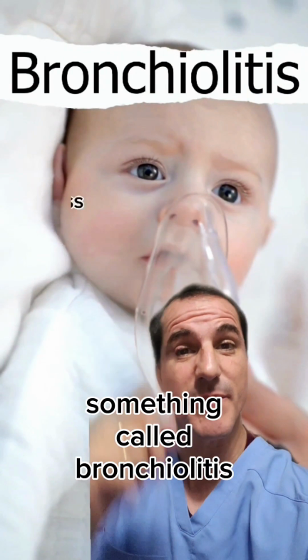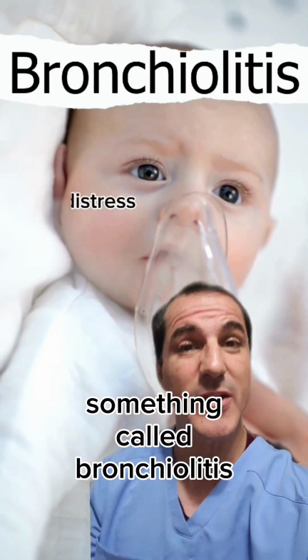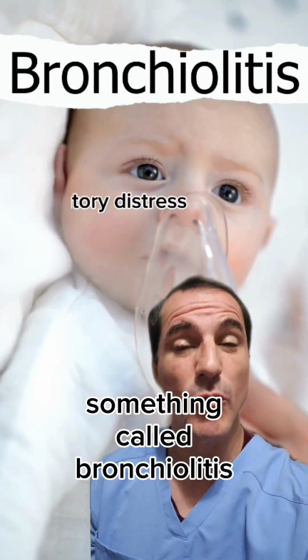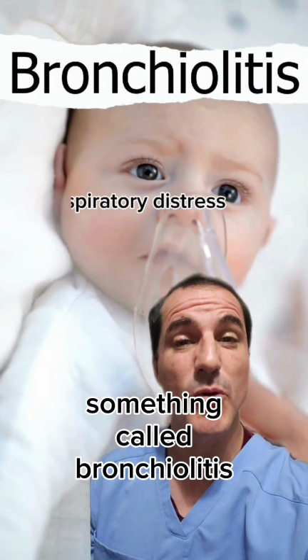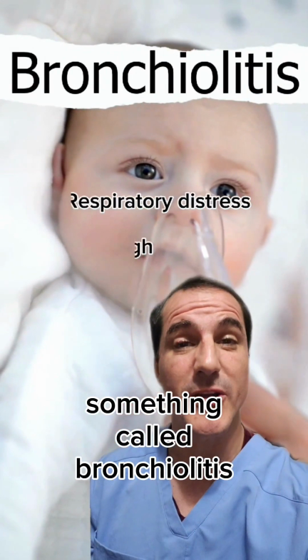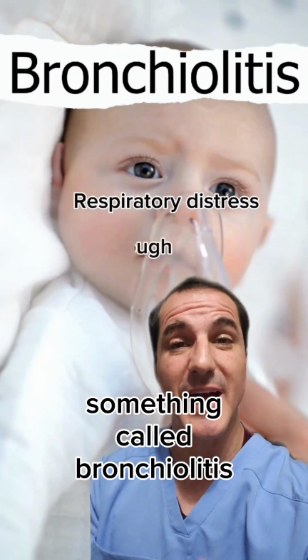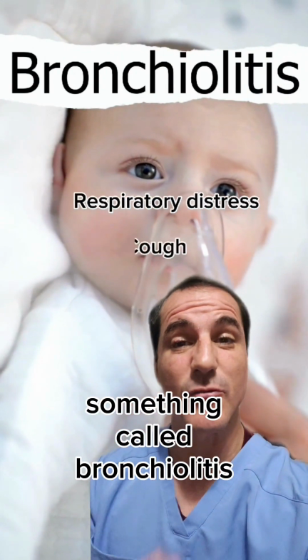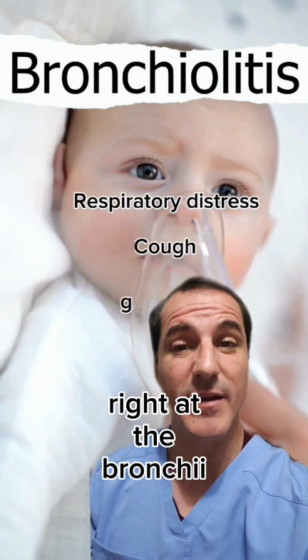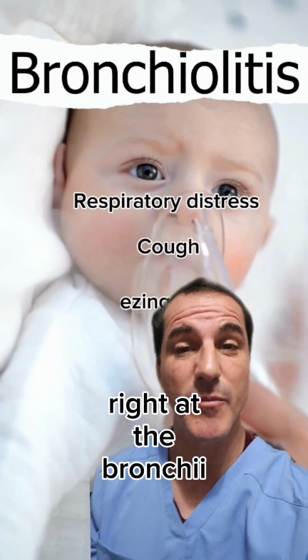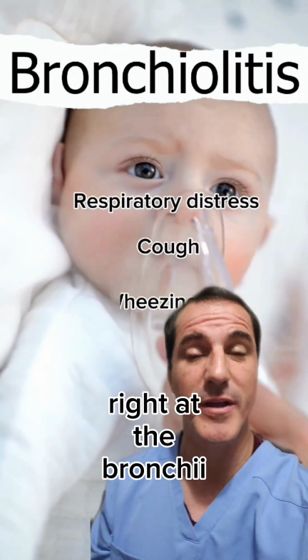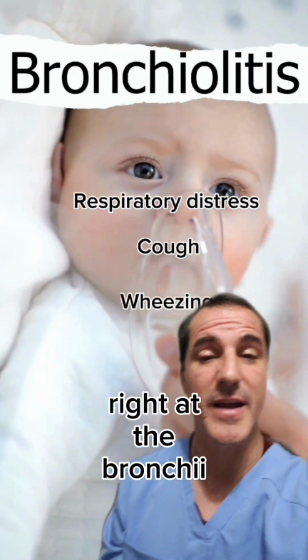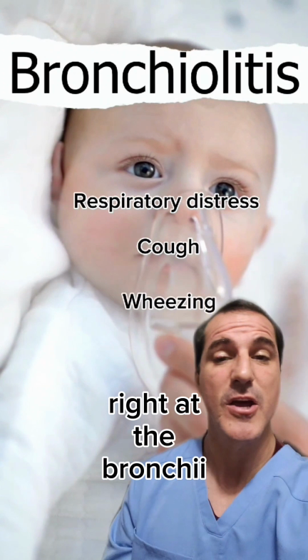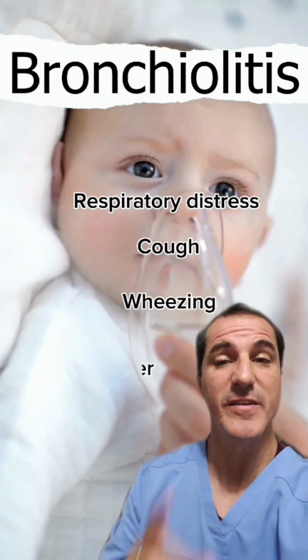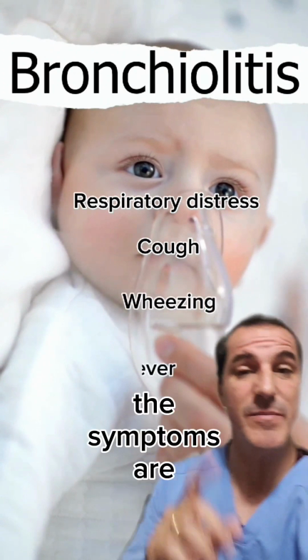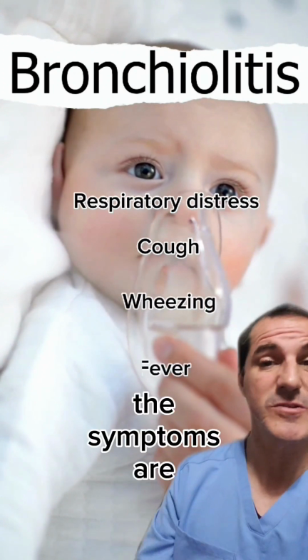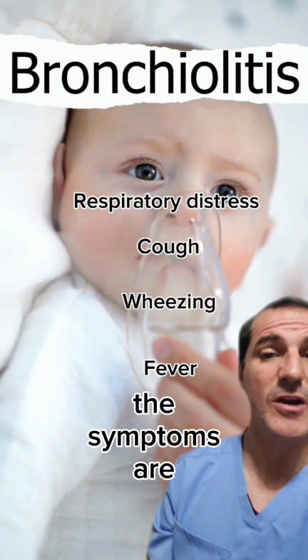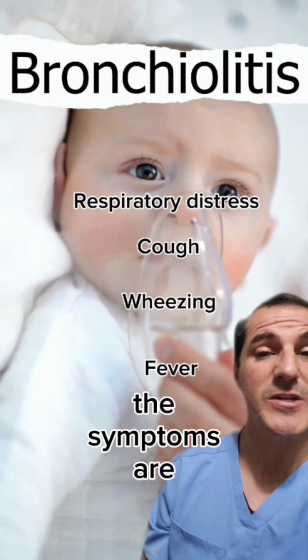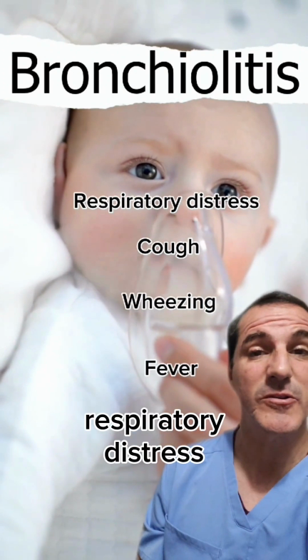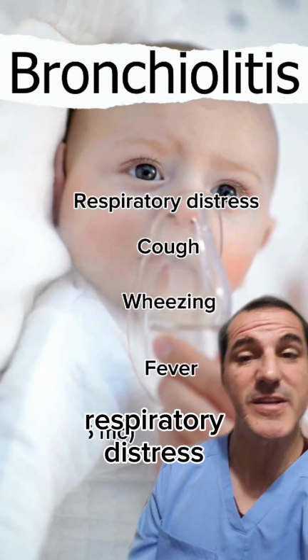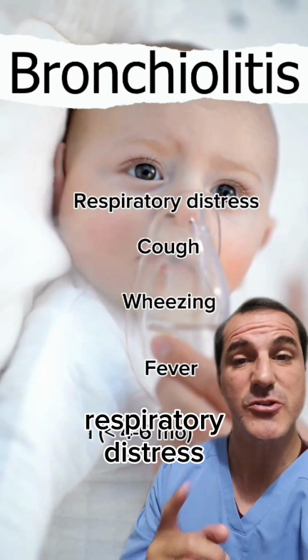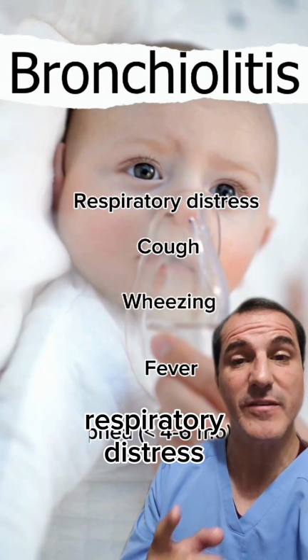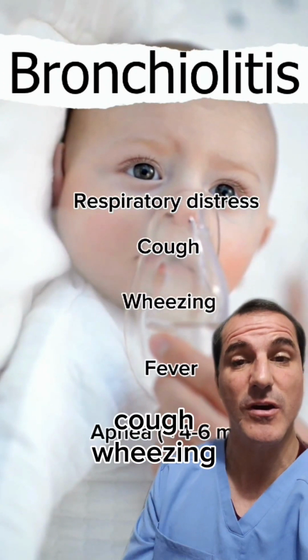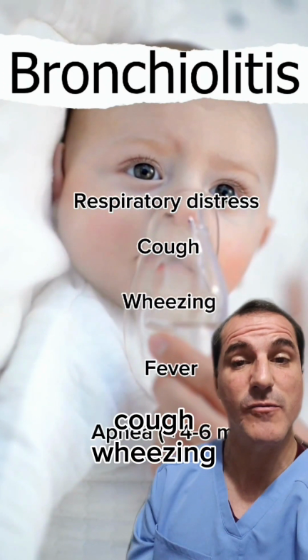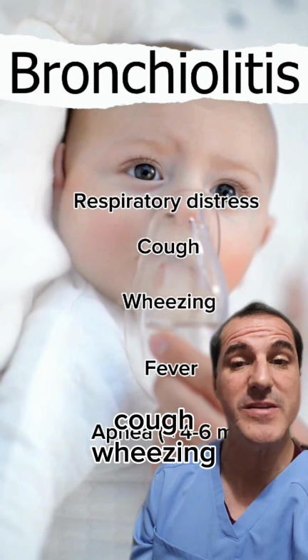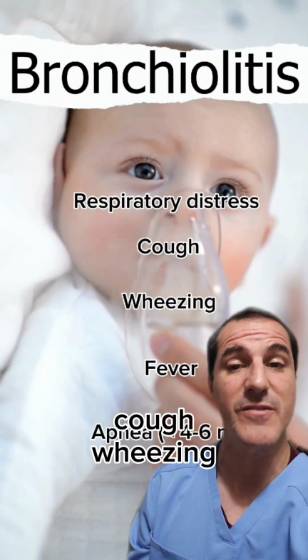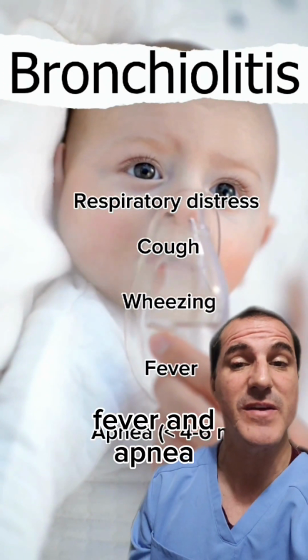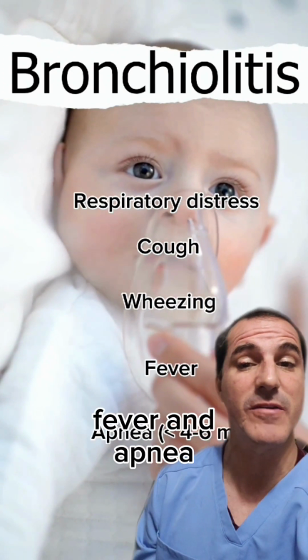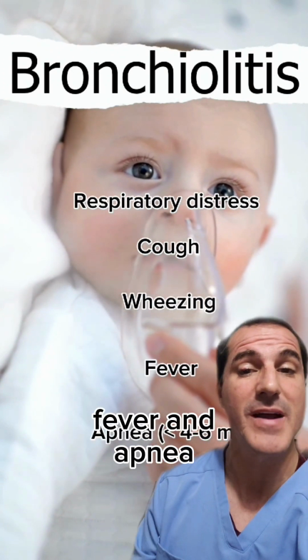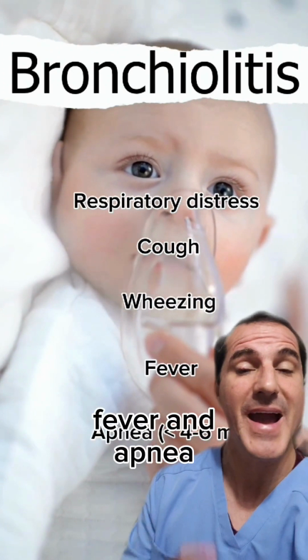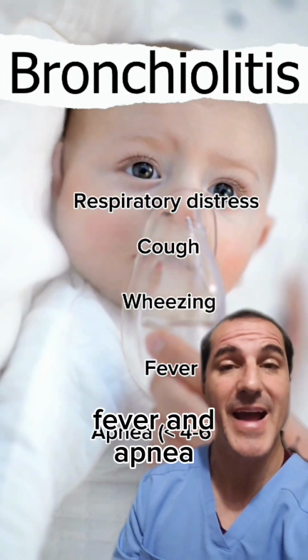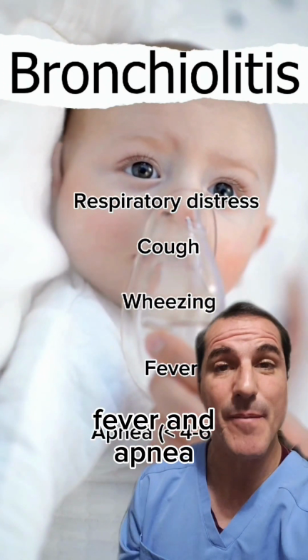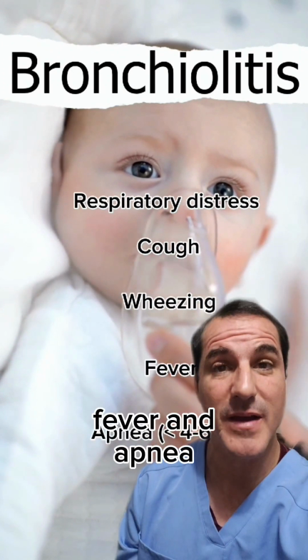This is something called bronchiolitis. The symptoms are respiratory distress, cough, wheezing, fever, and apnea.